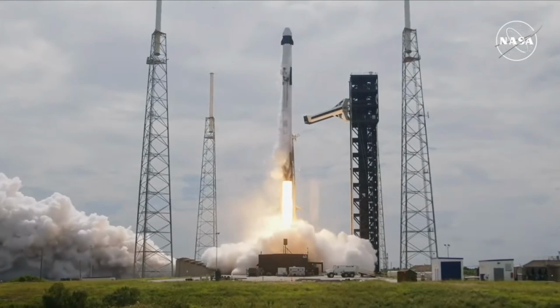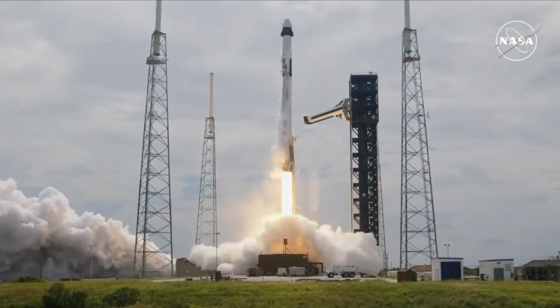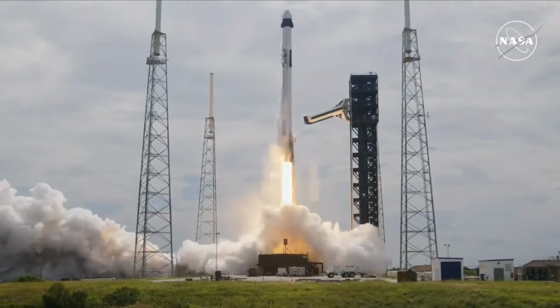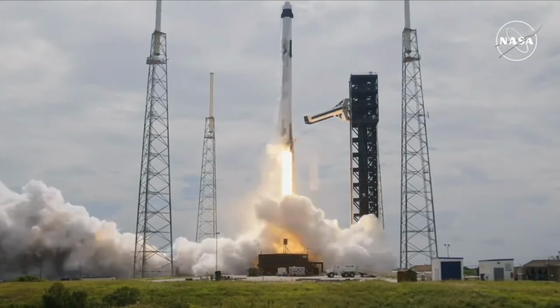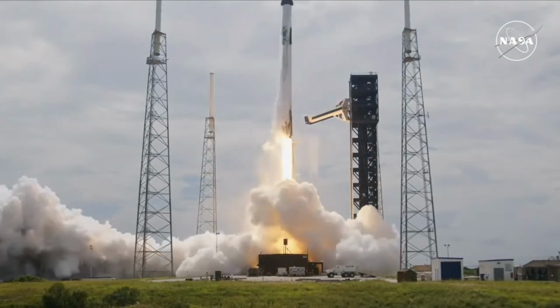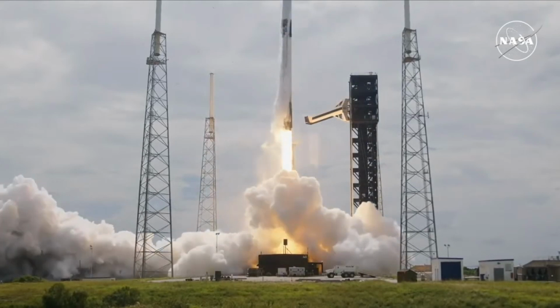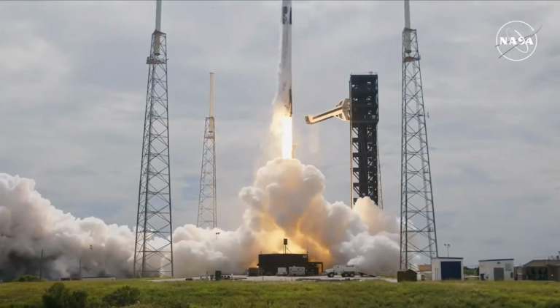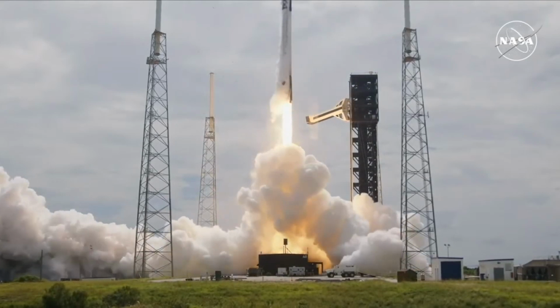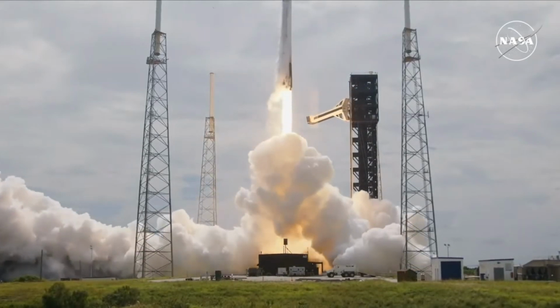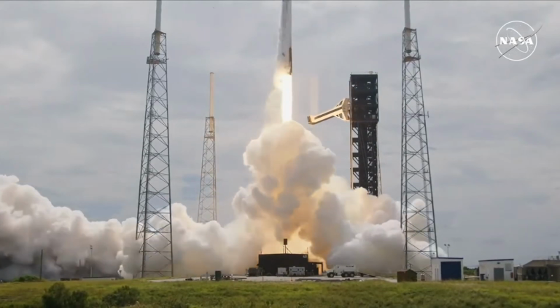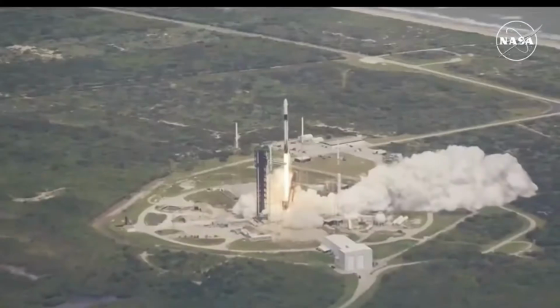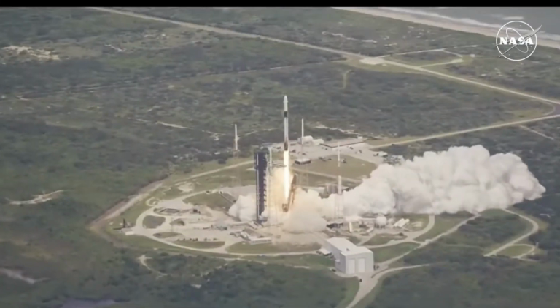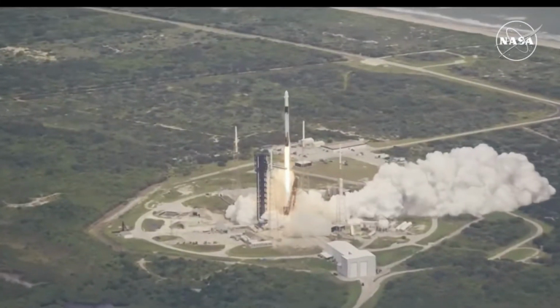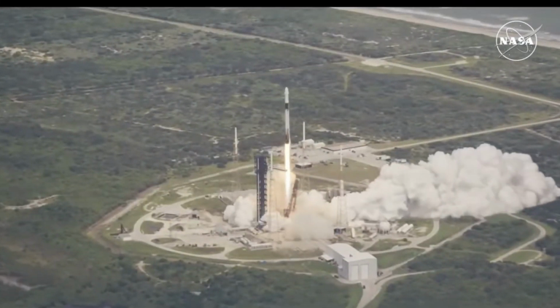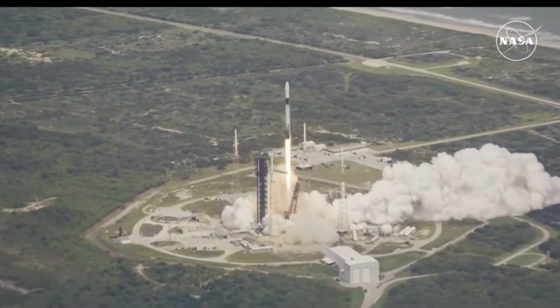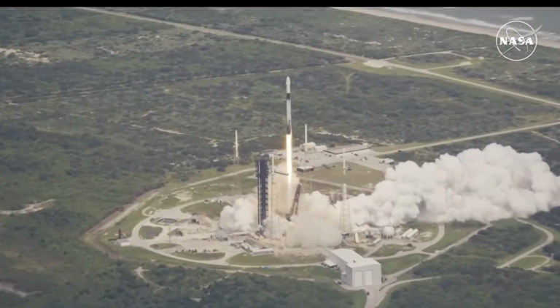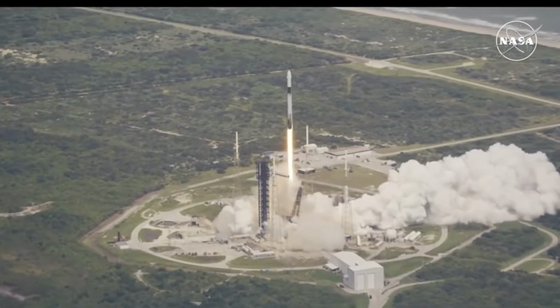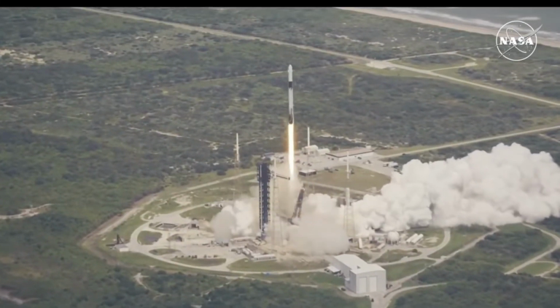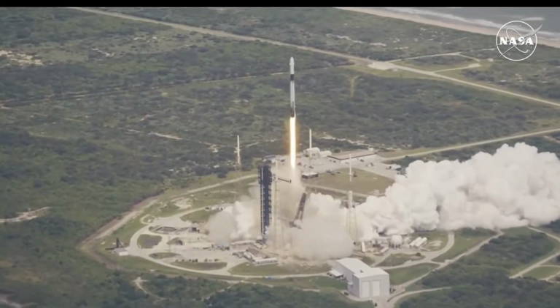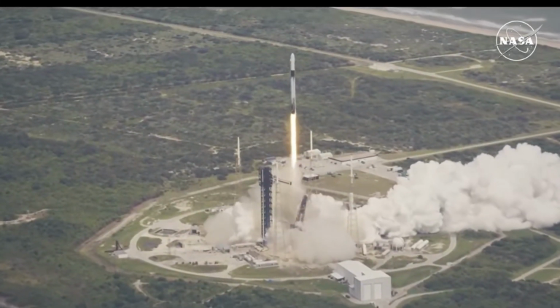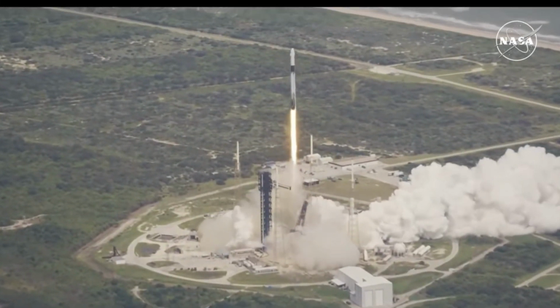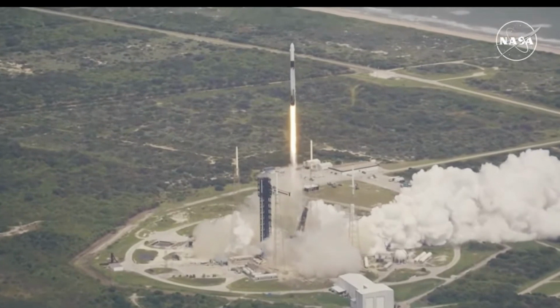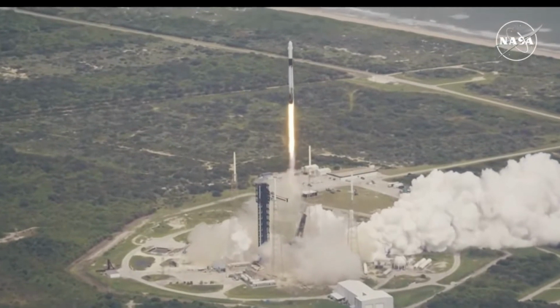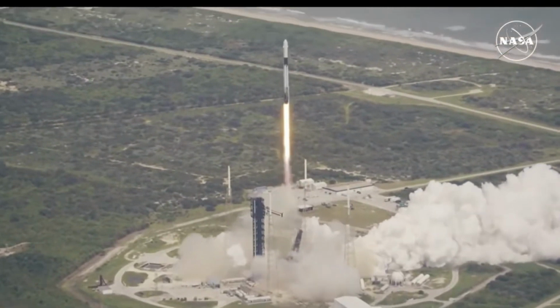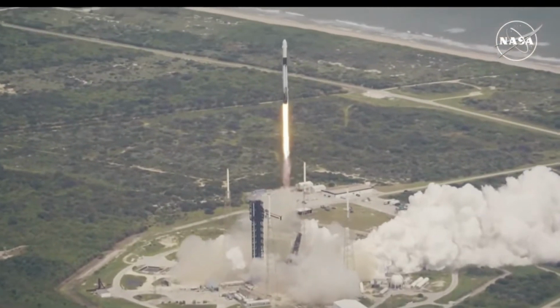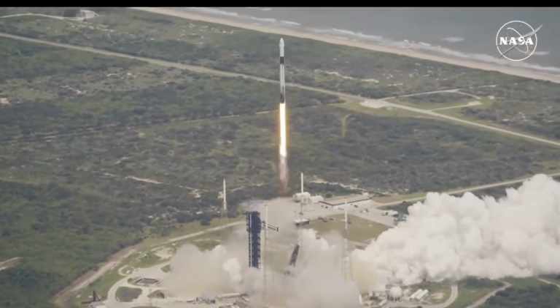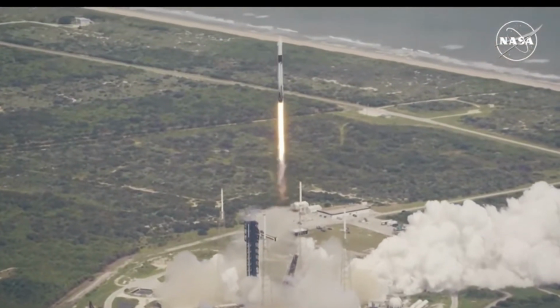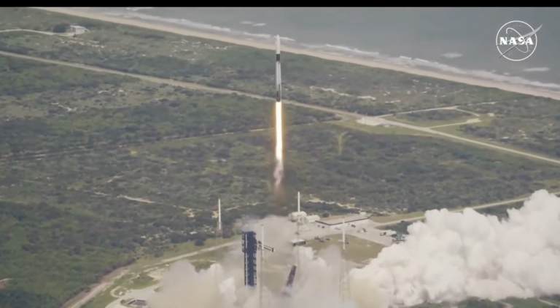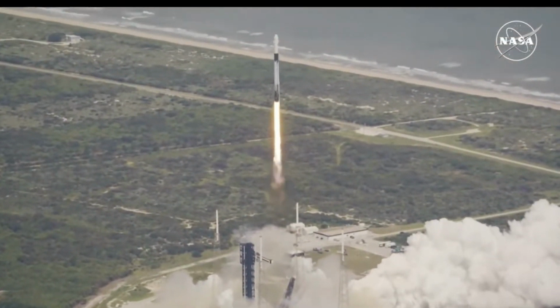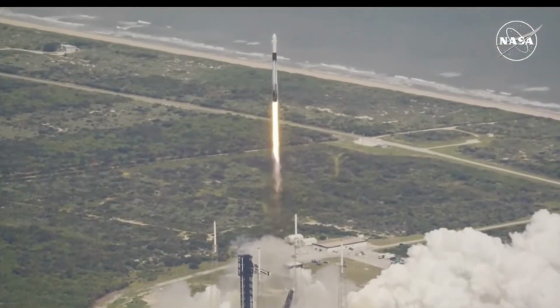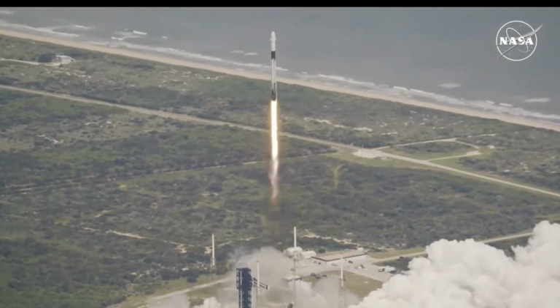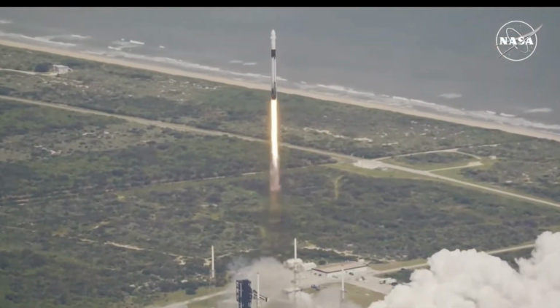Go SpaceX, go SpaceX, go NASA. Liftoff of Crew-9 now soaring to the International Space Station. Space-1 Alpha.